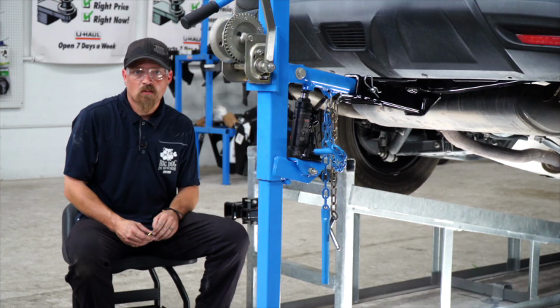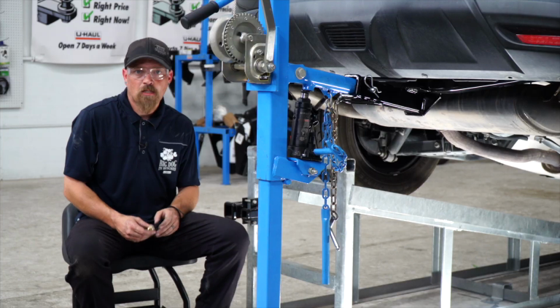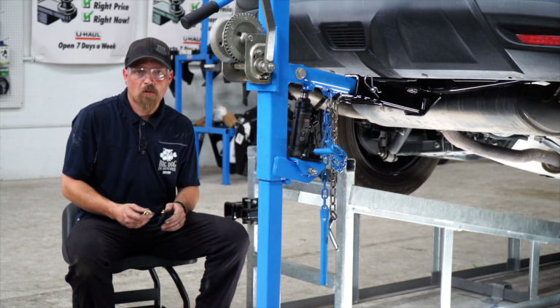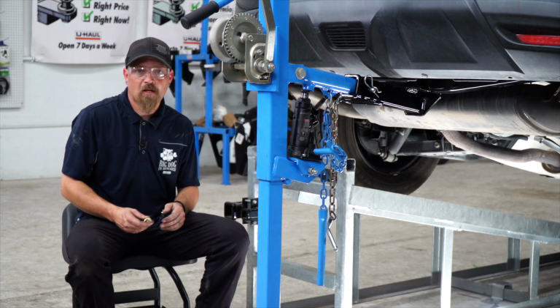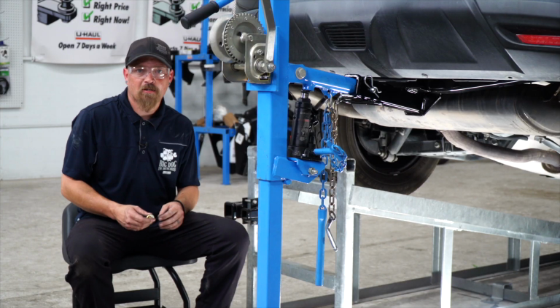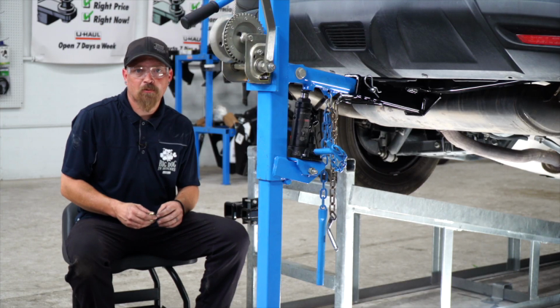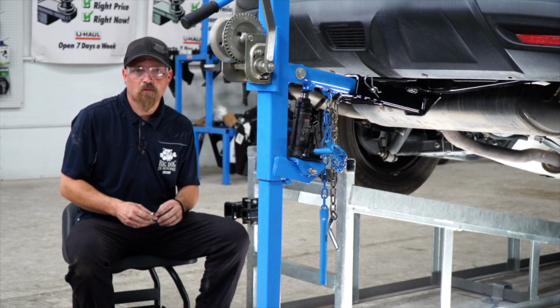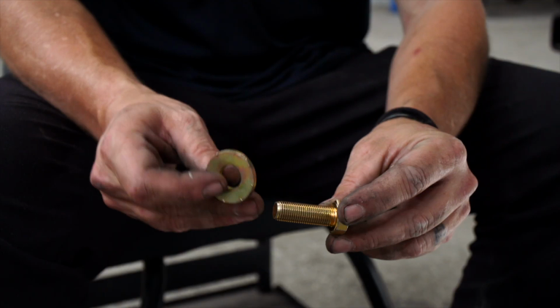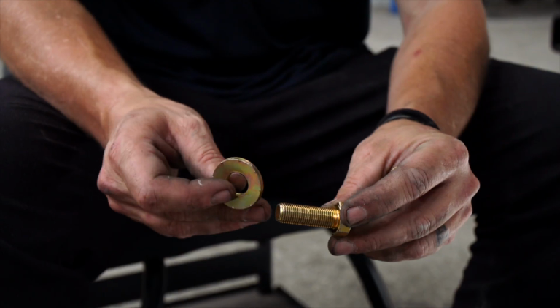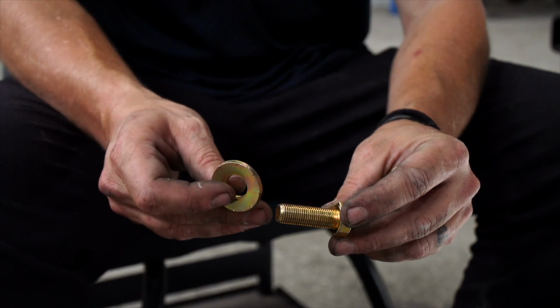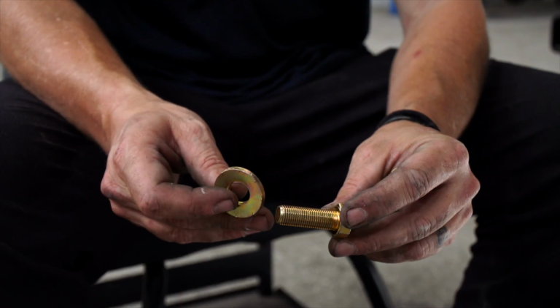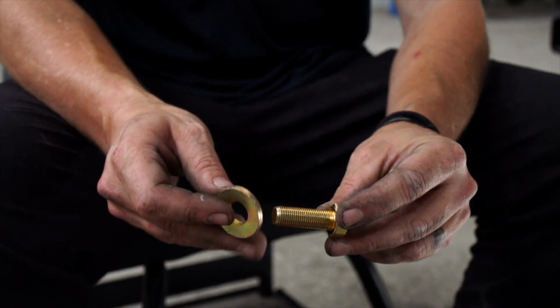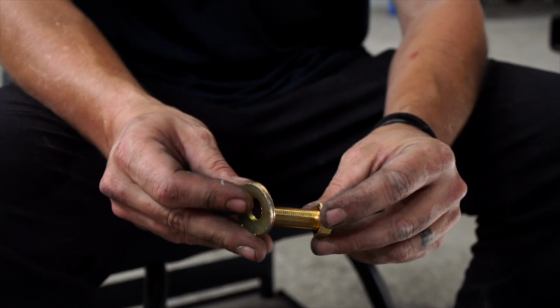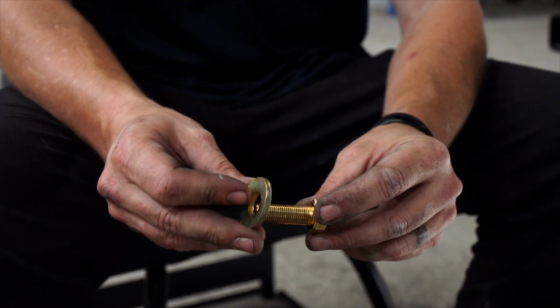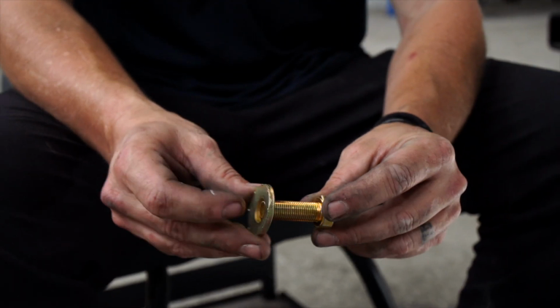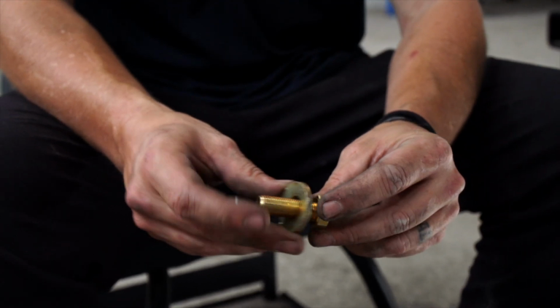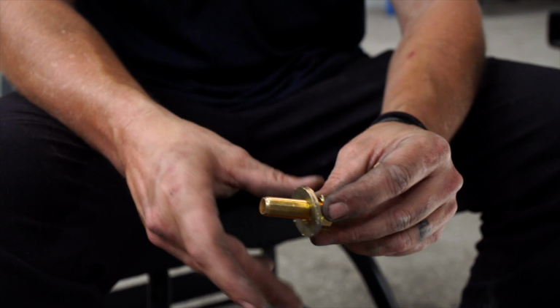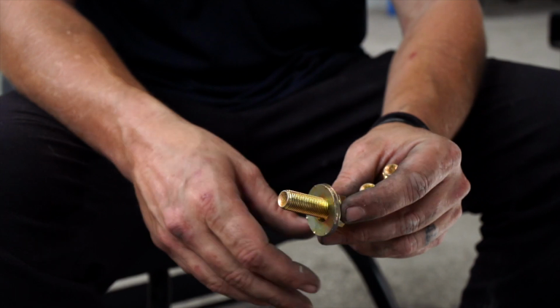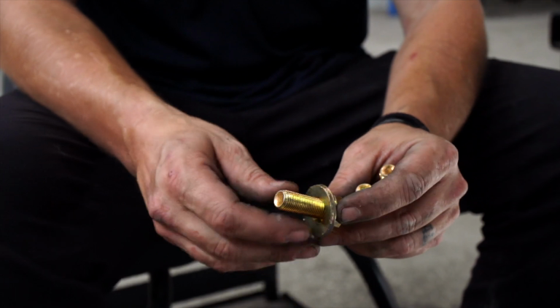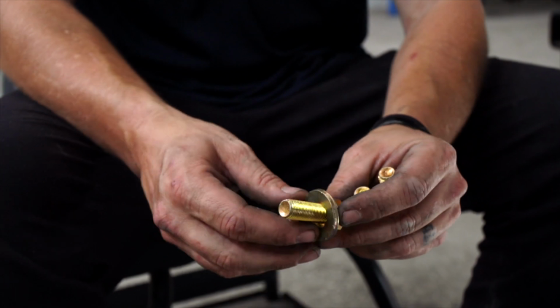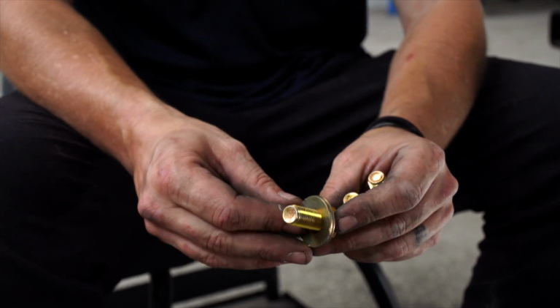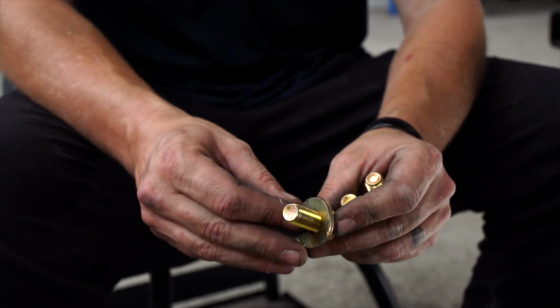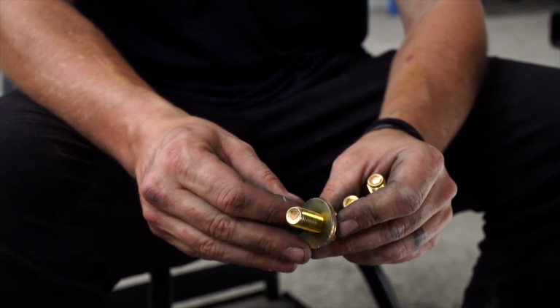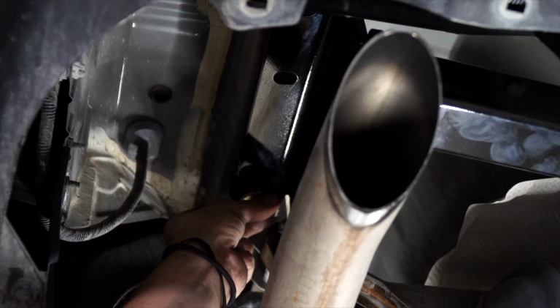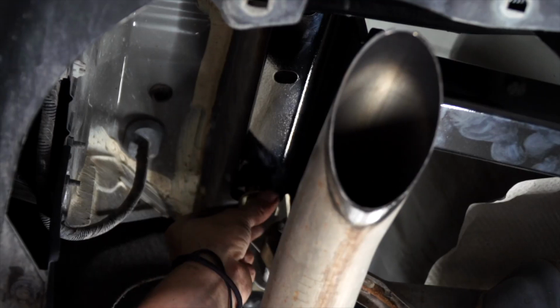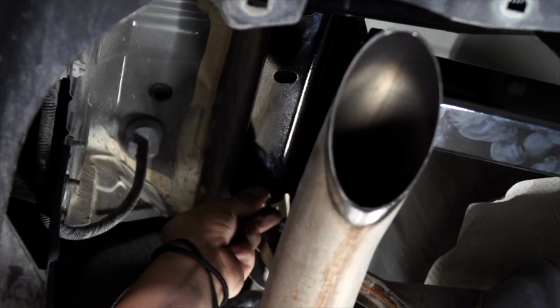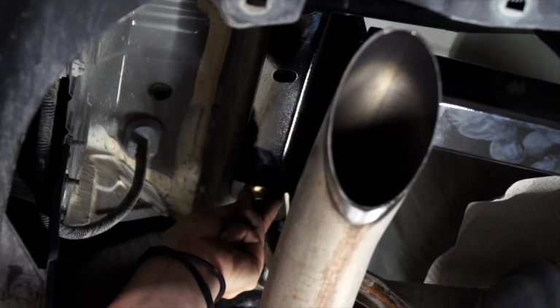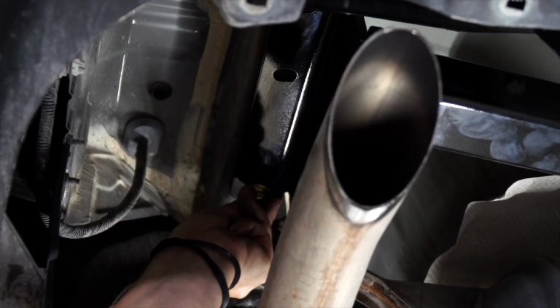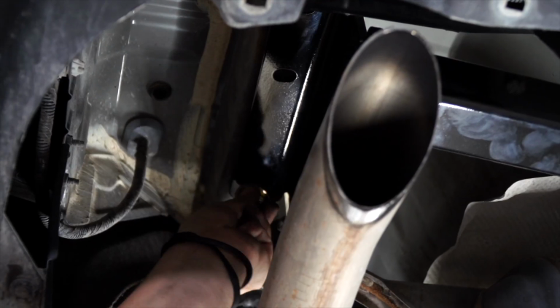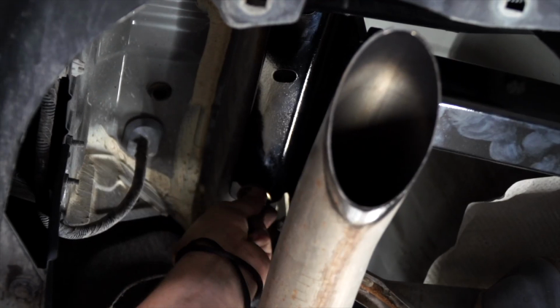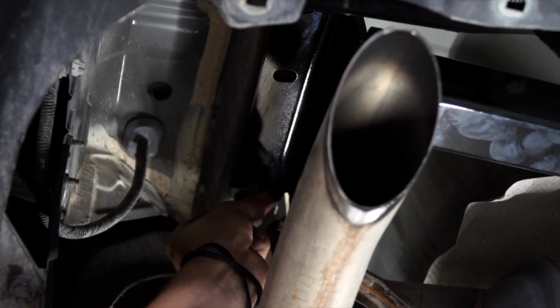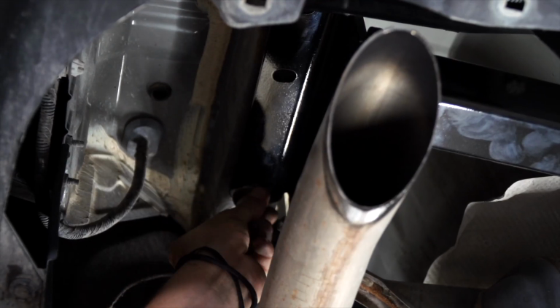Now we're ready to put the bolt and the conical washer in. There is the 19 socket. Always make sure the teeth are up.